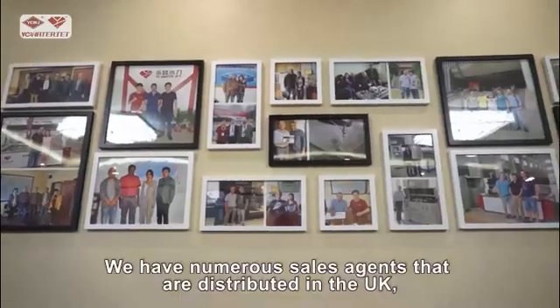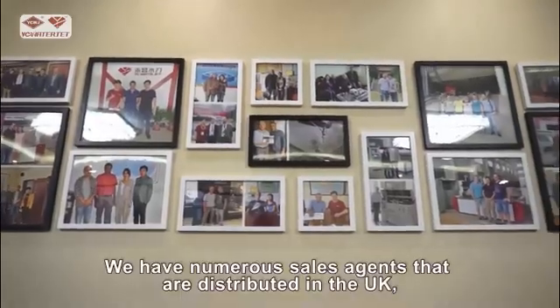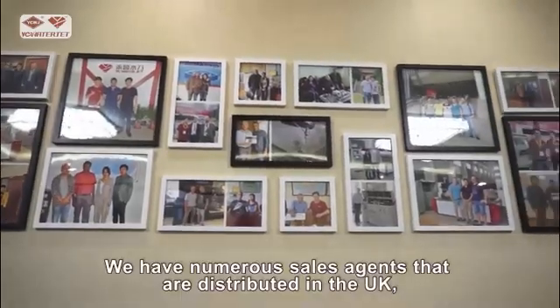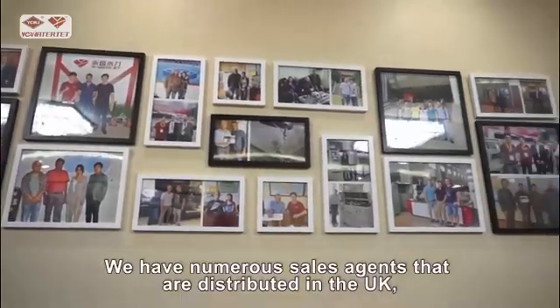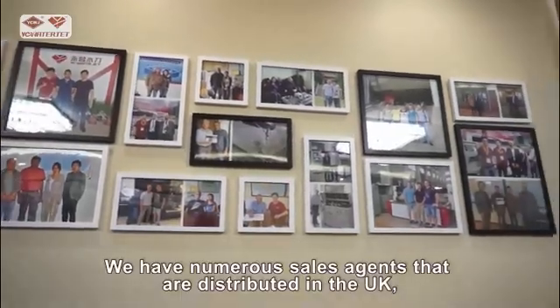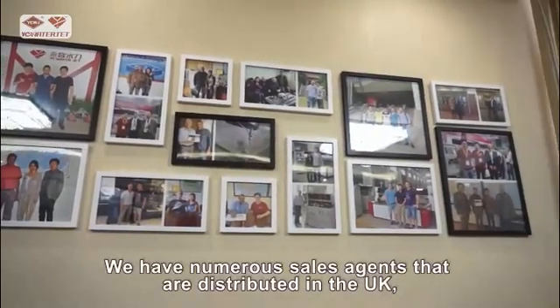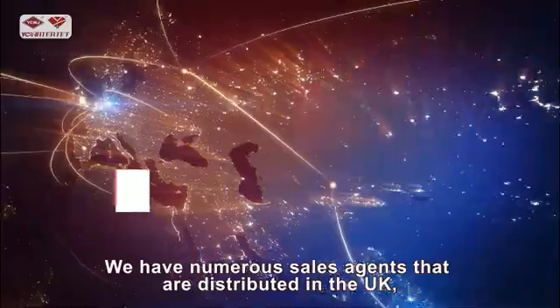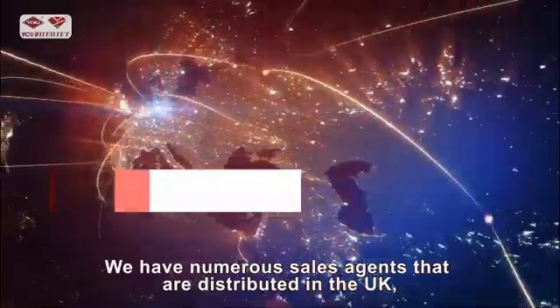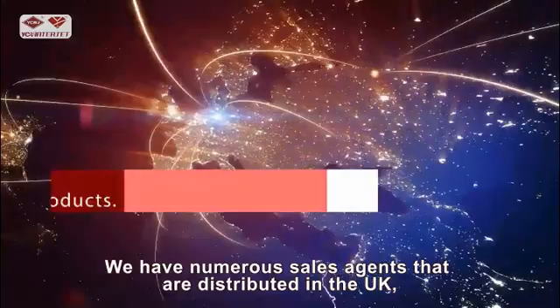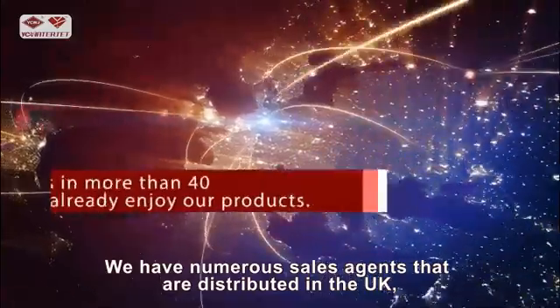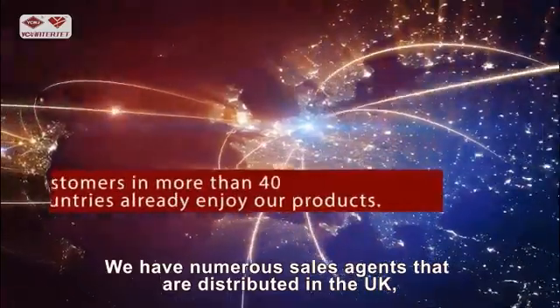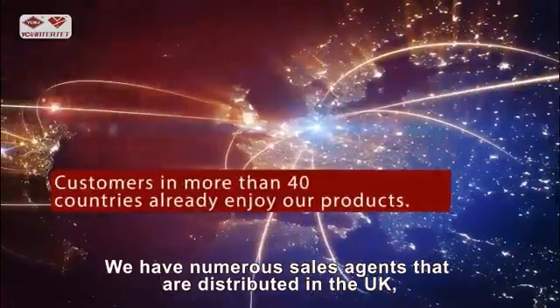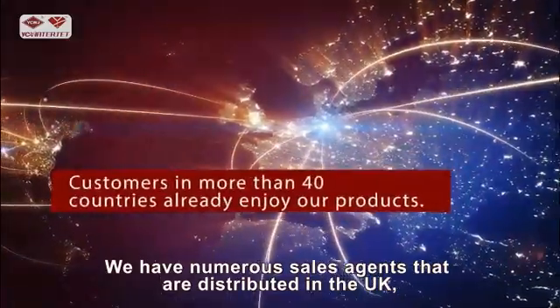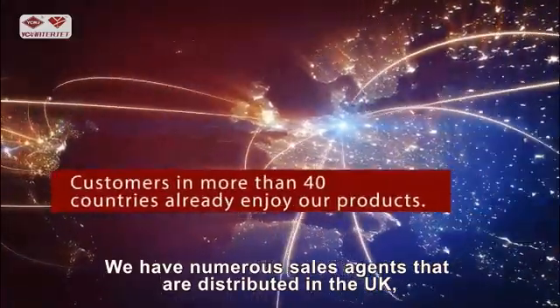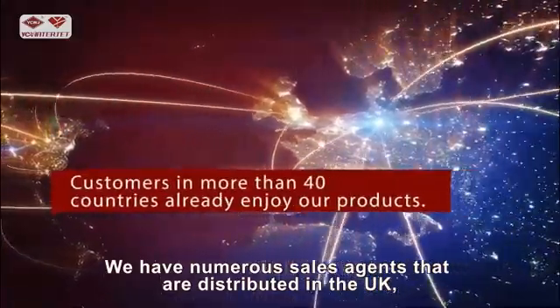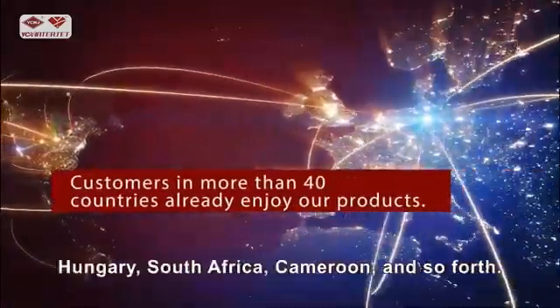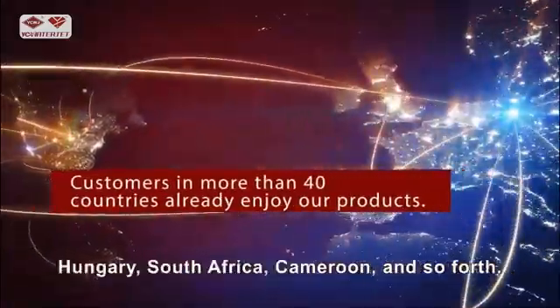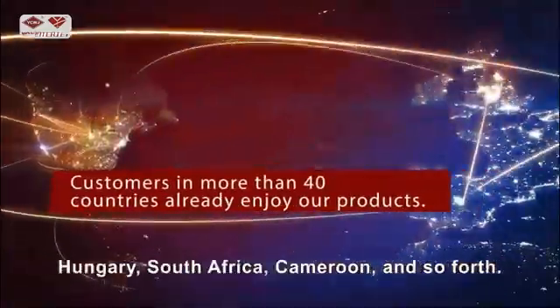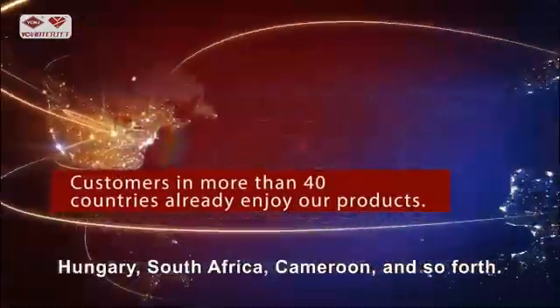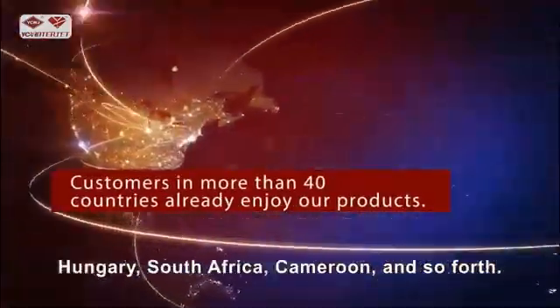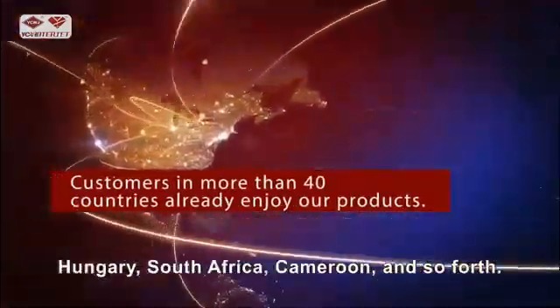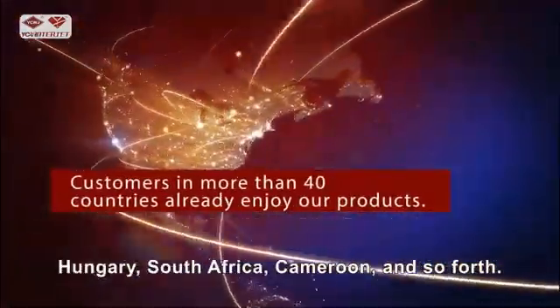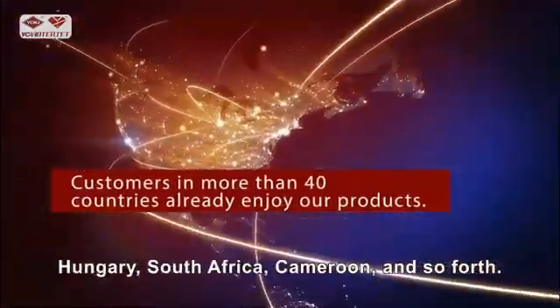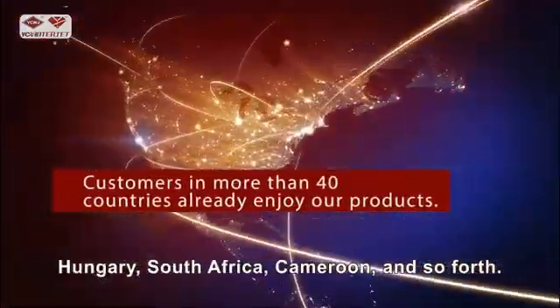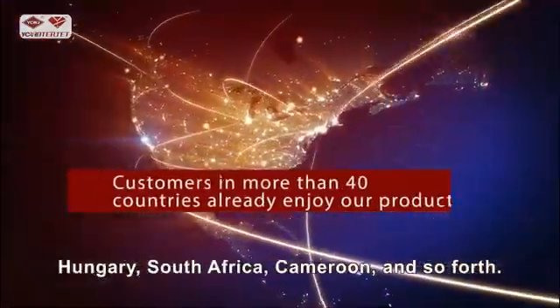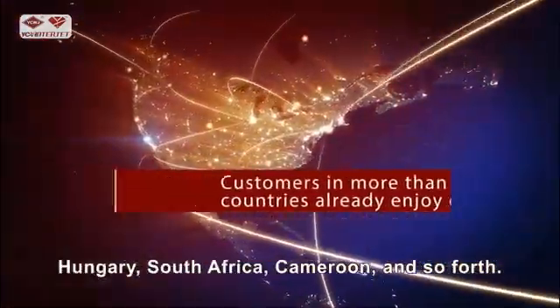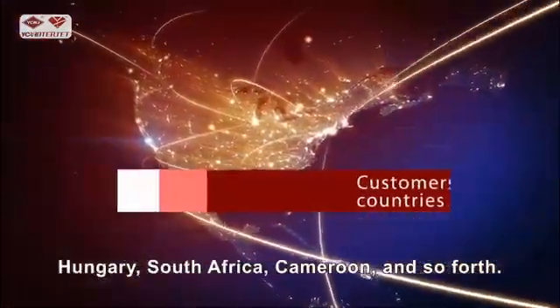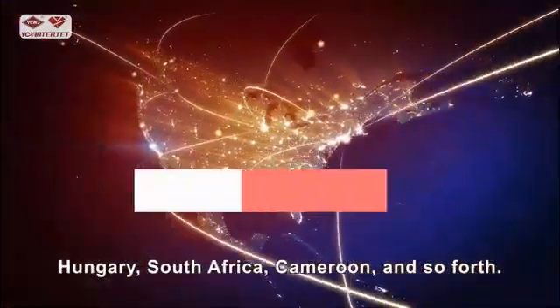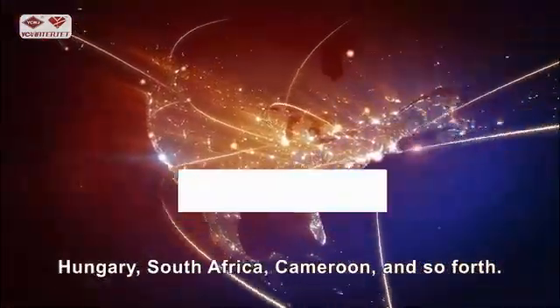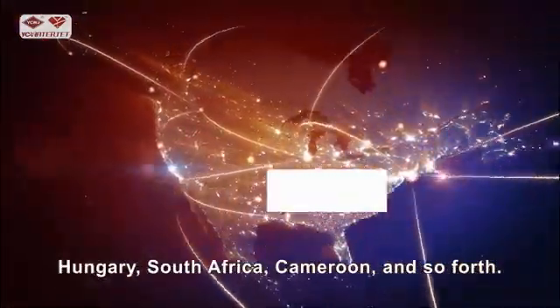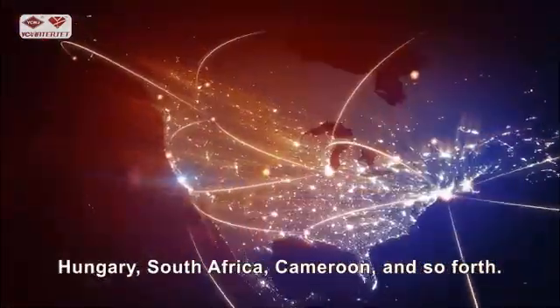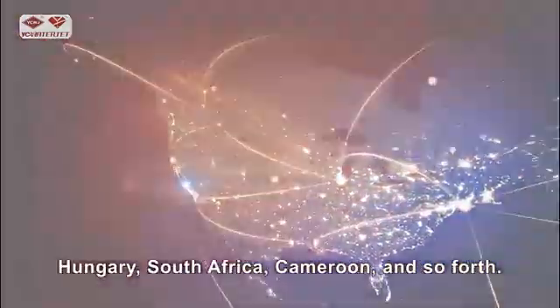We have numerous sales agents distributed in the UK, Hungary, South Africa, Cameroon, and so forth.